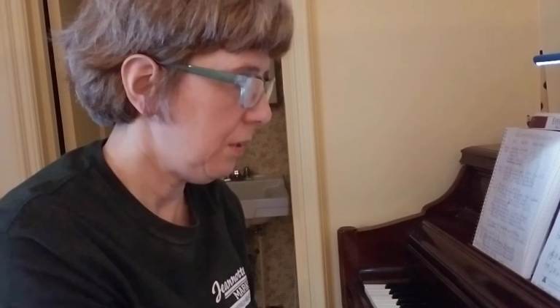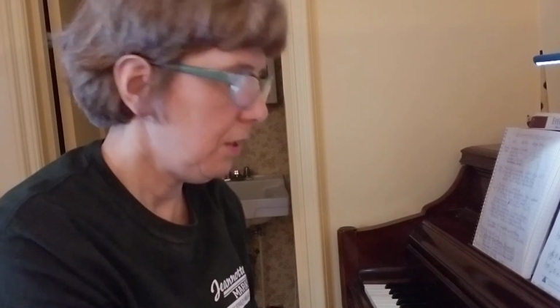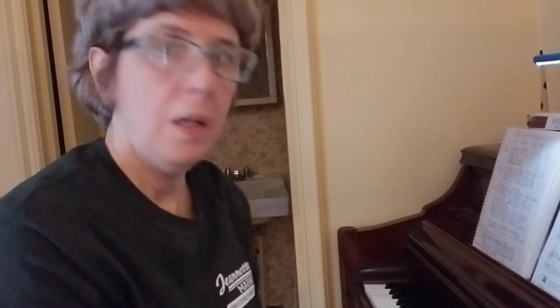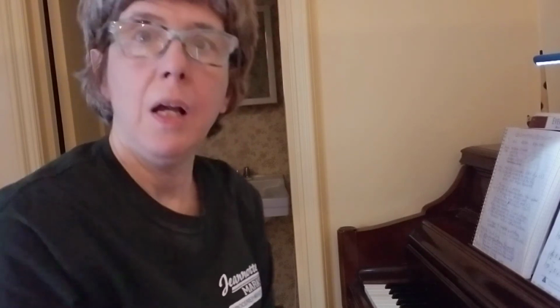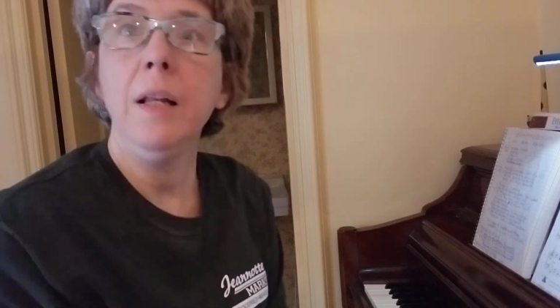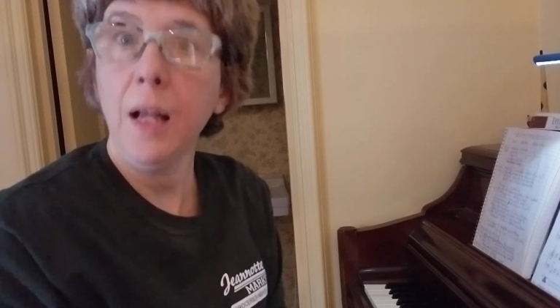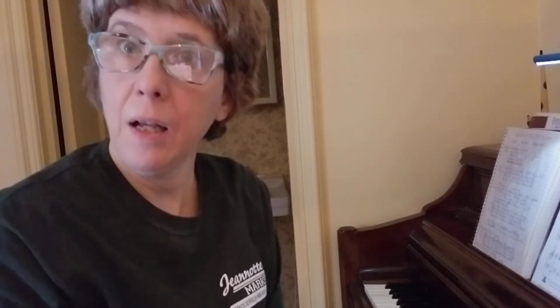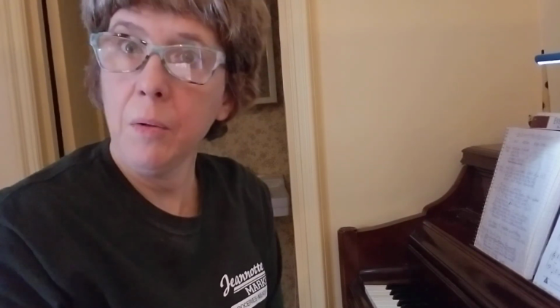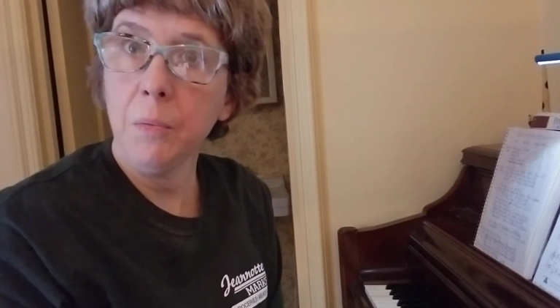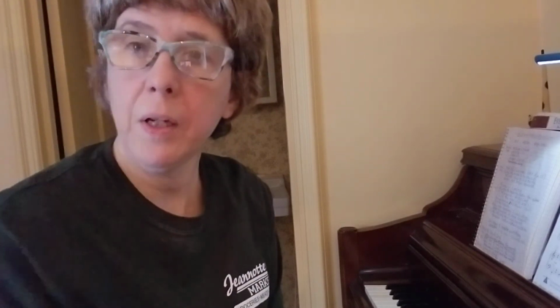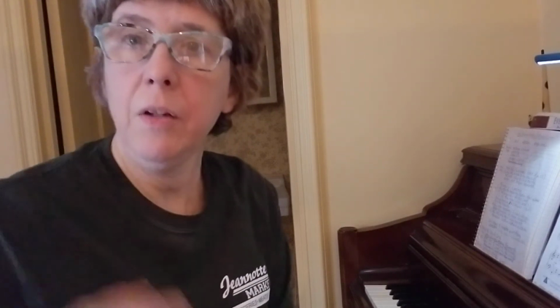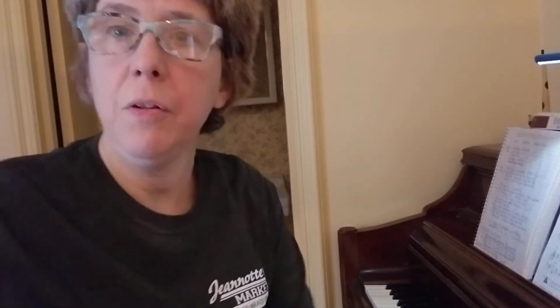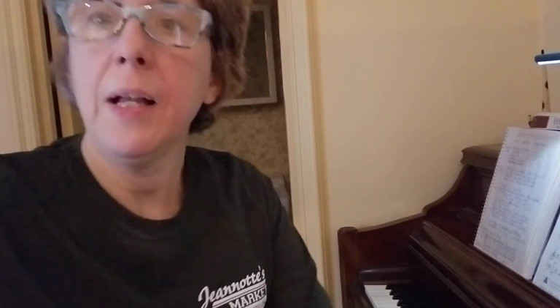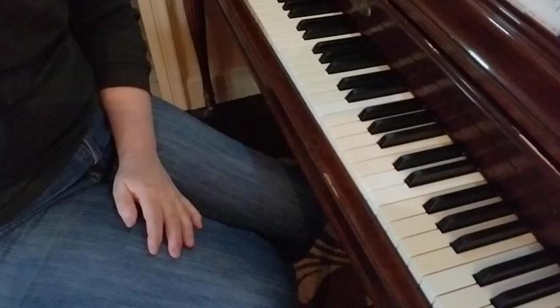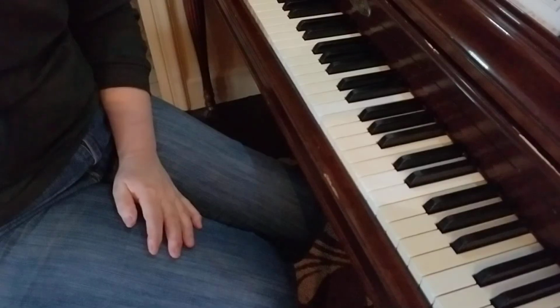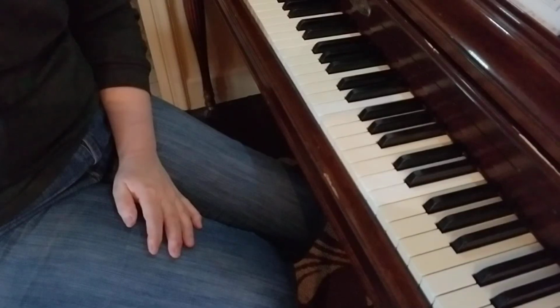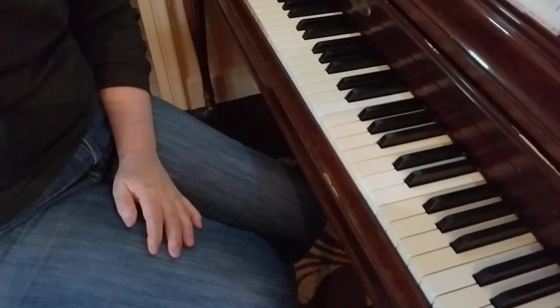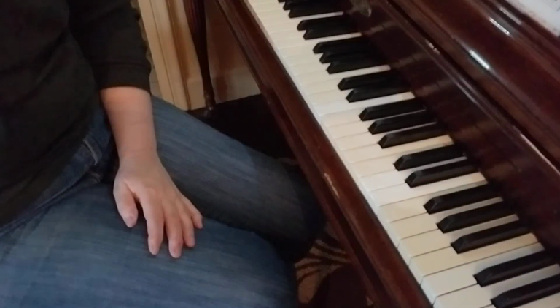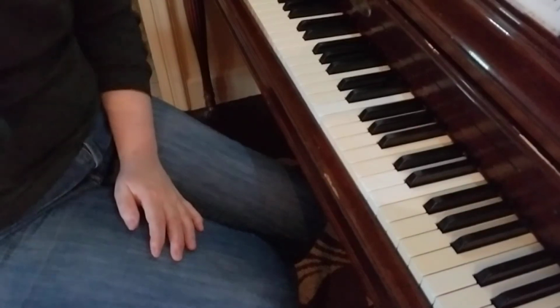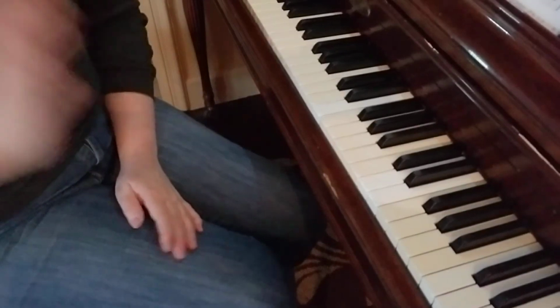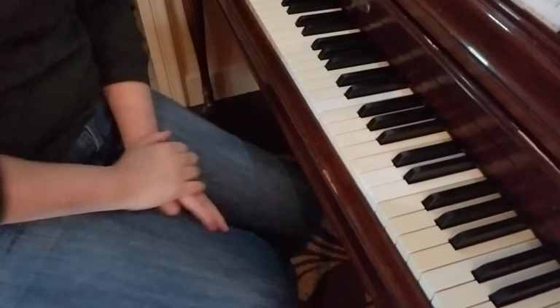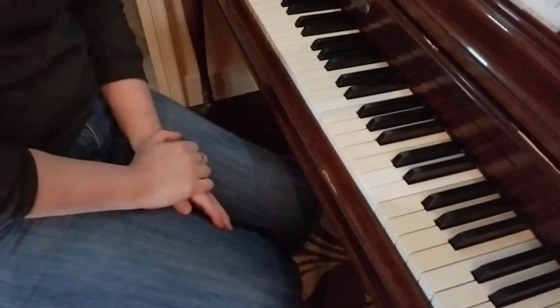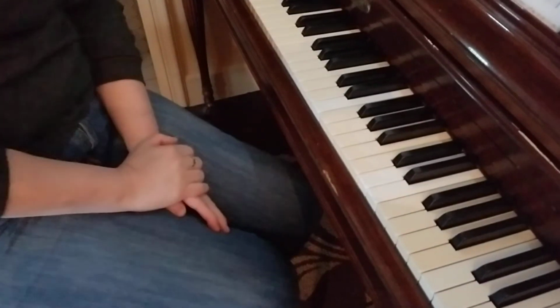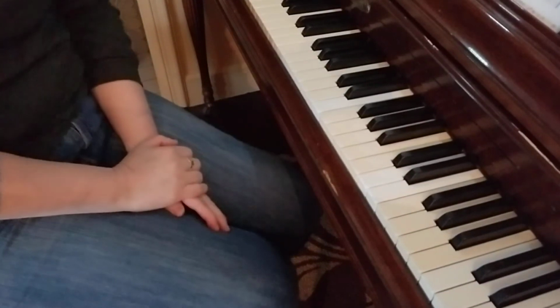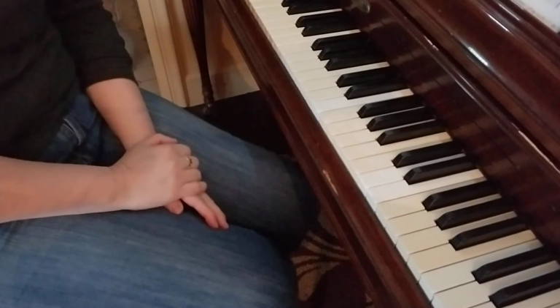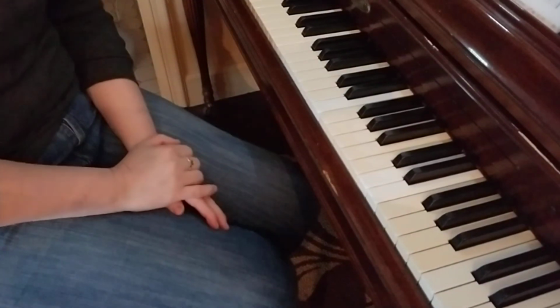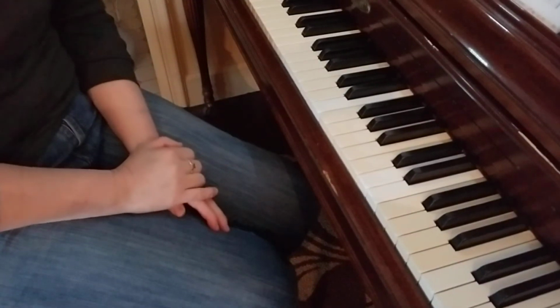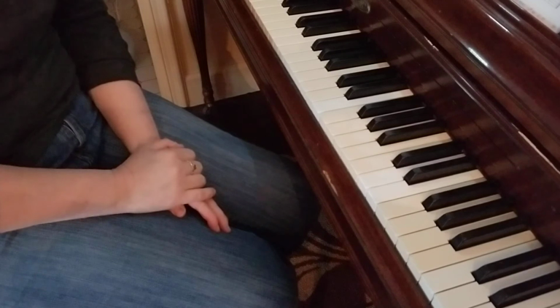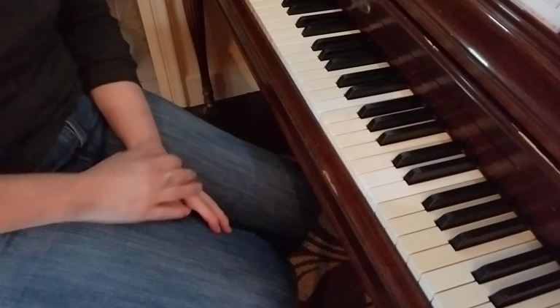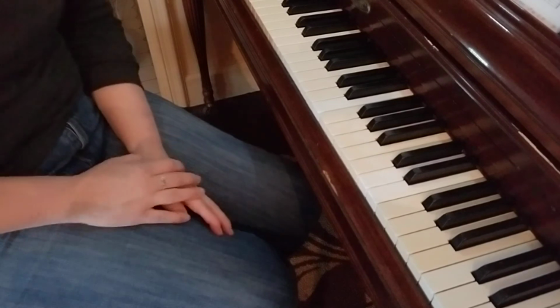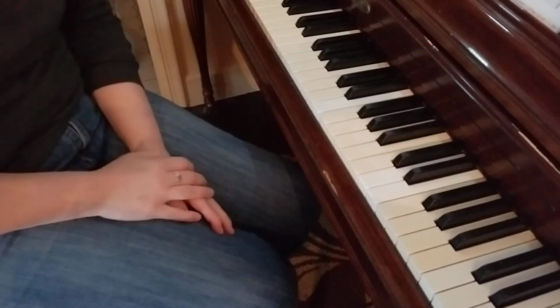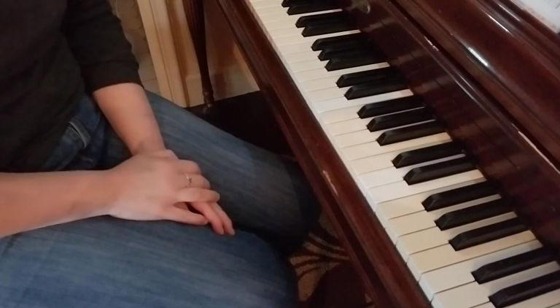And now we're going to do that together. I will count us in.